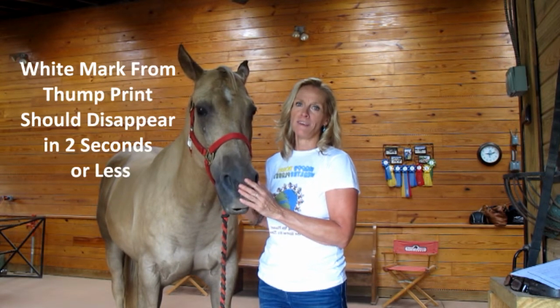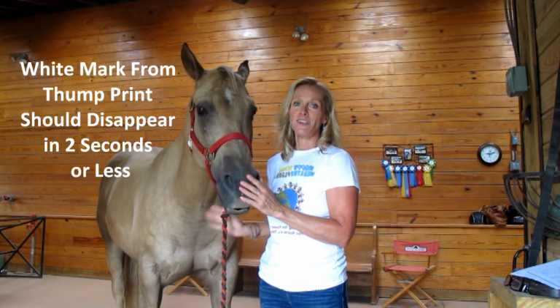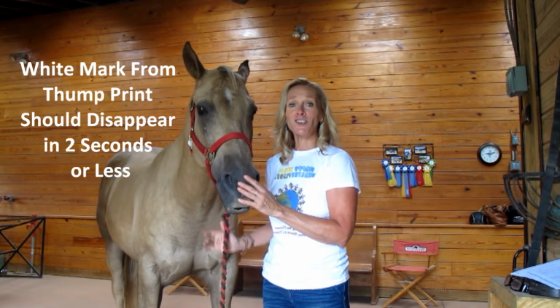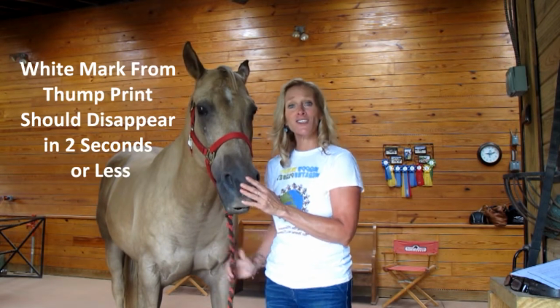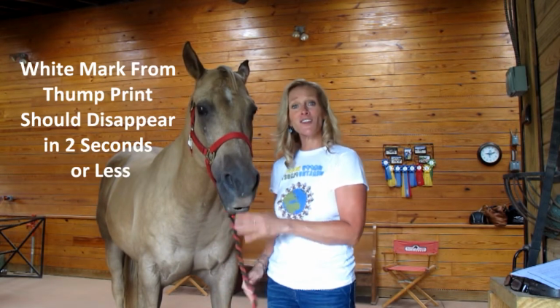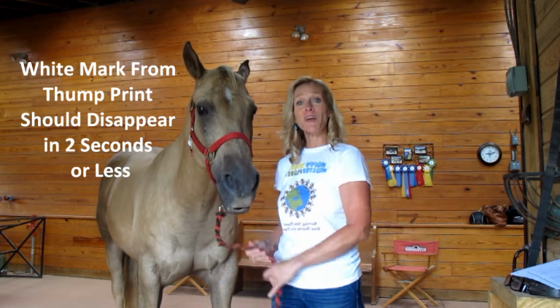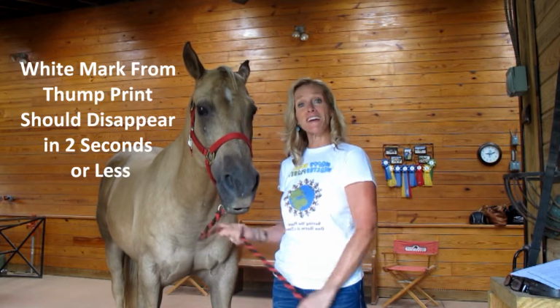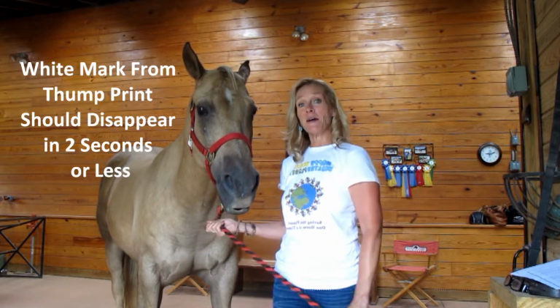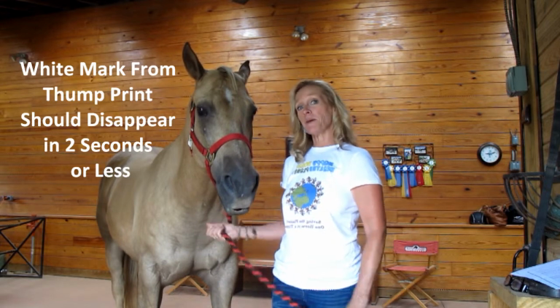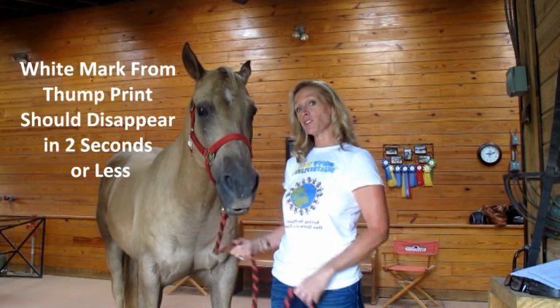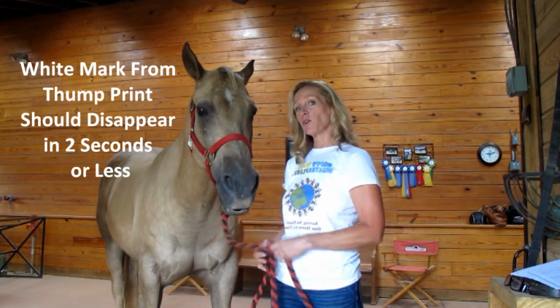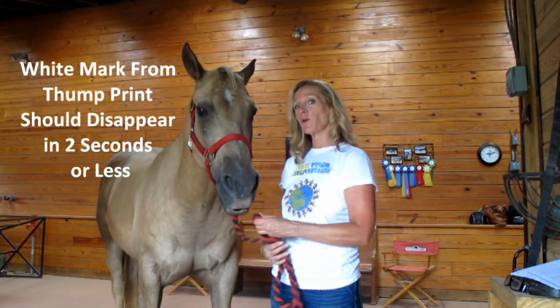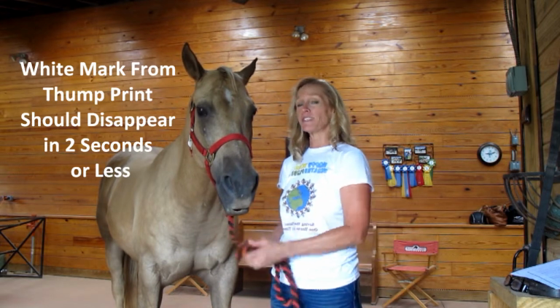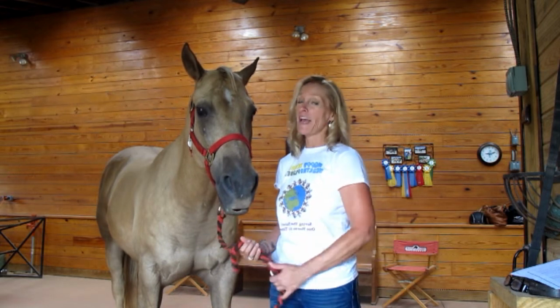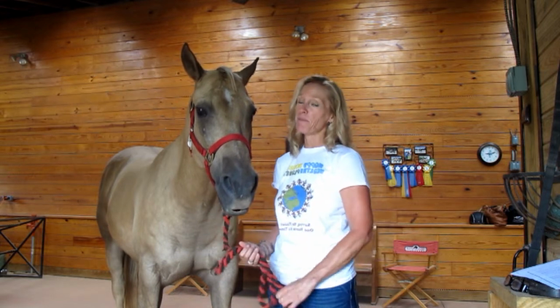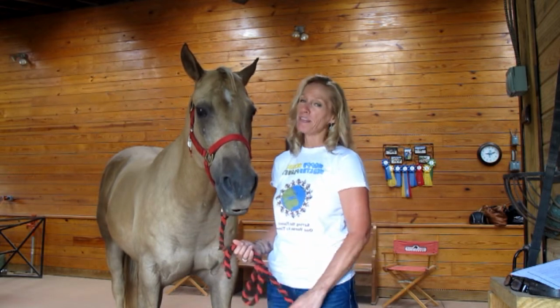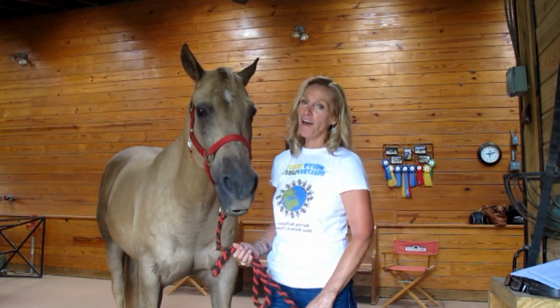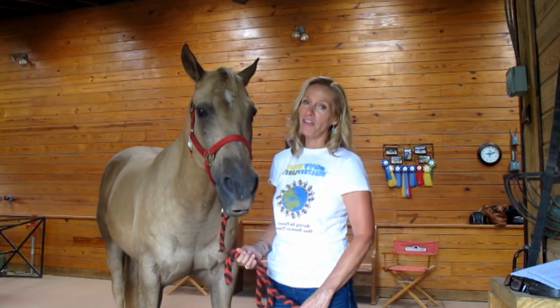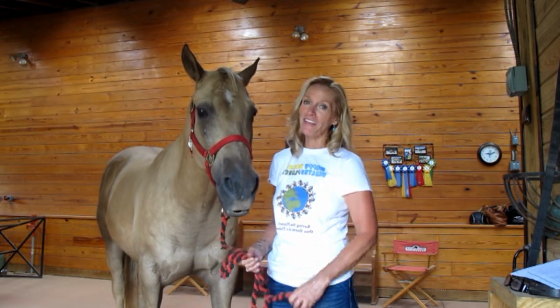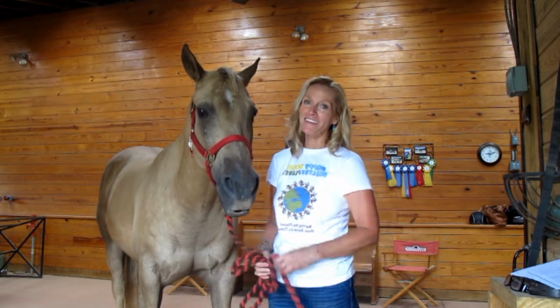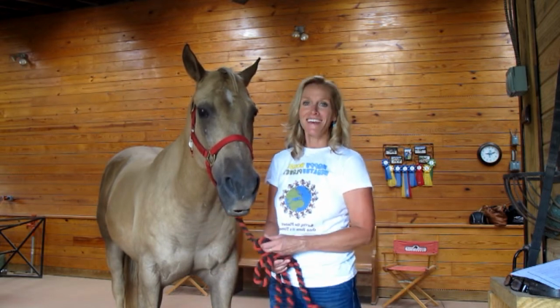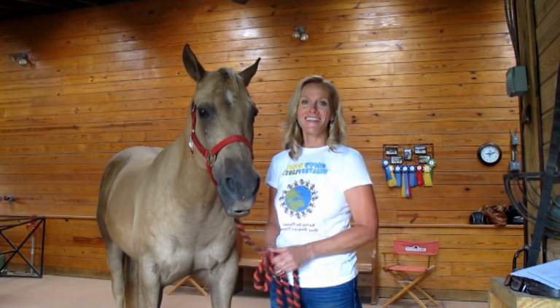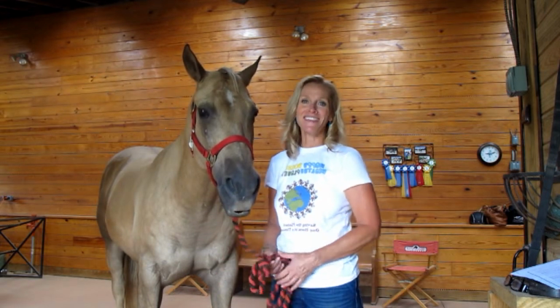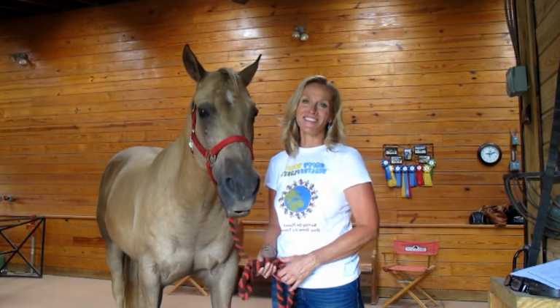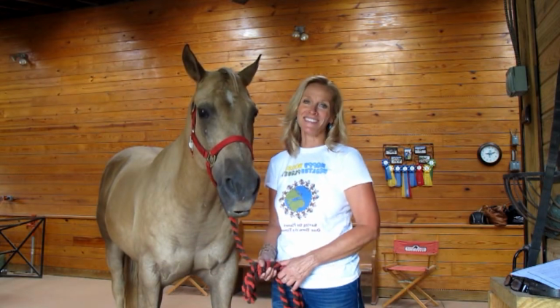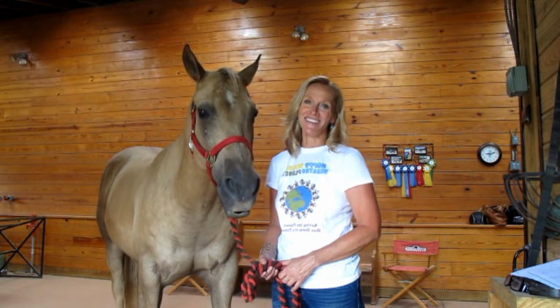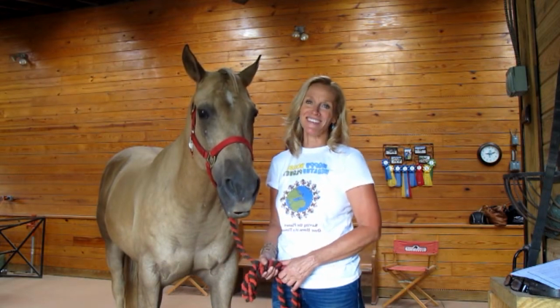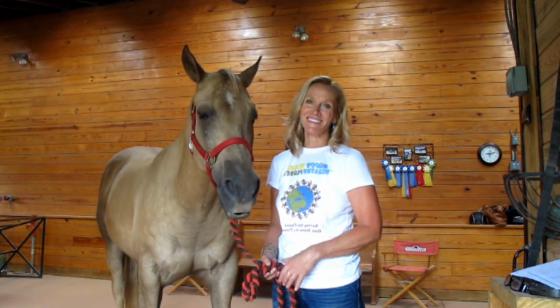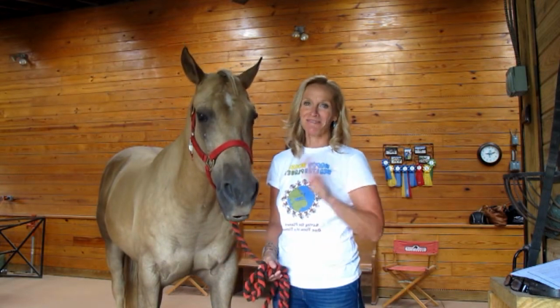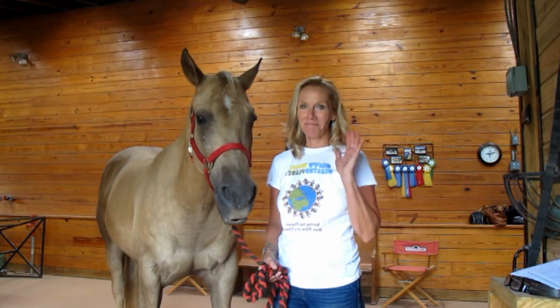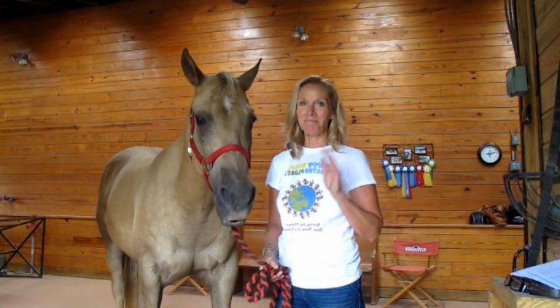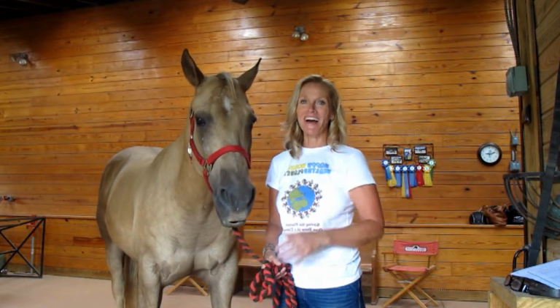Just another way to make sure your horse is happy and healthy. Thanks for listening. Bye.